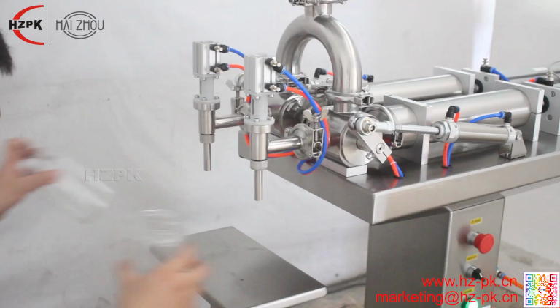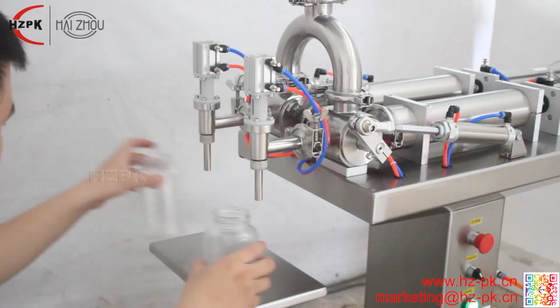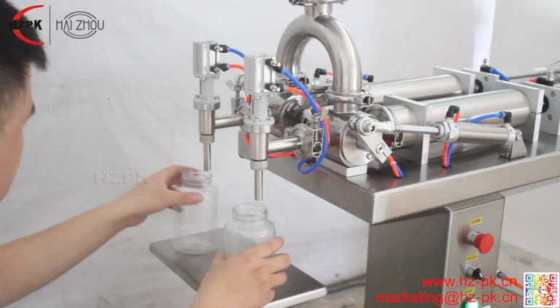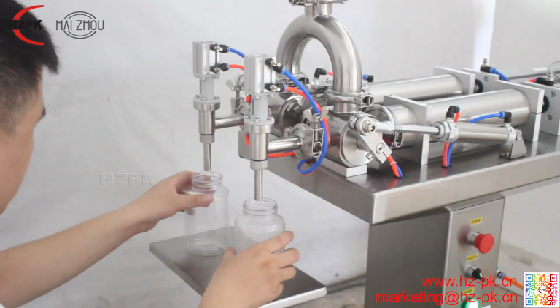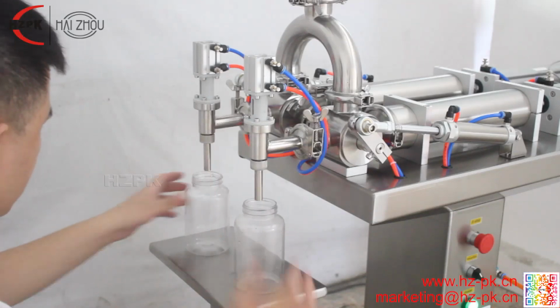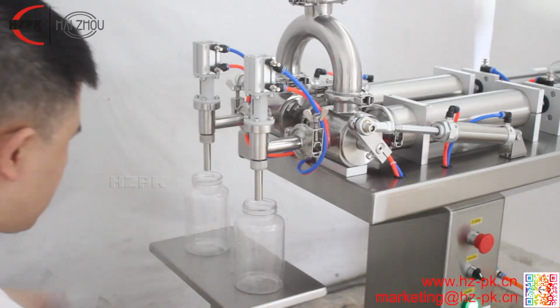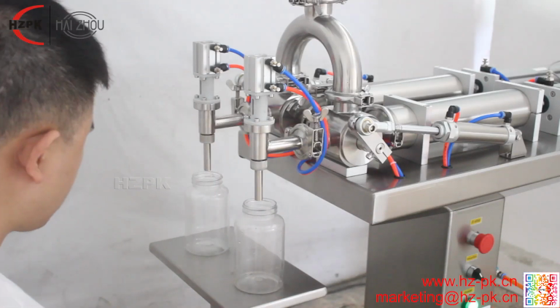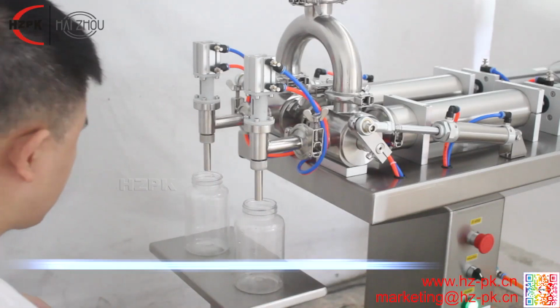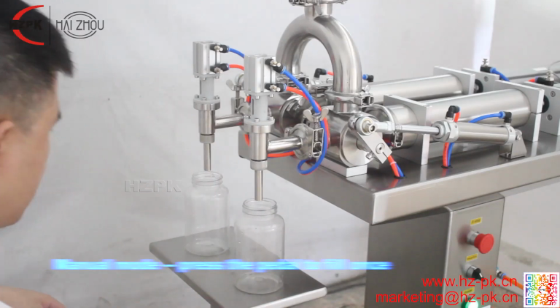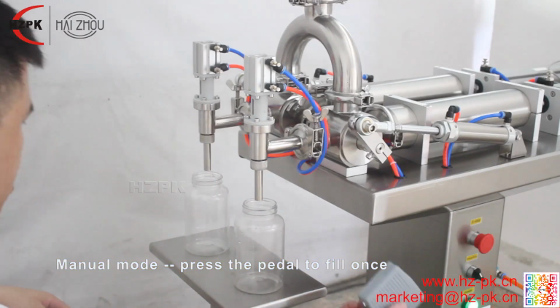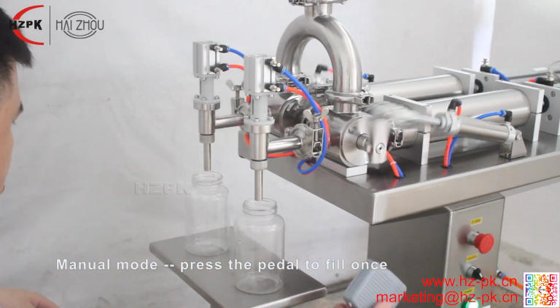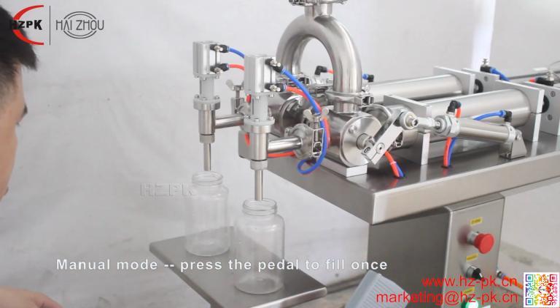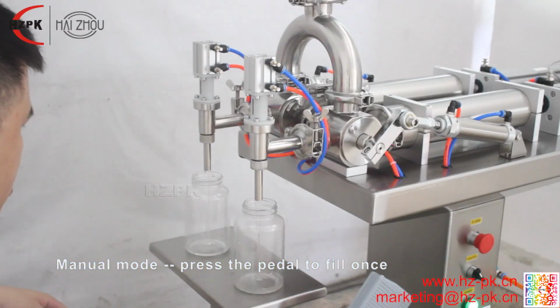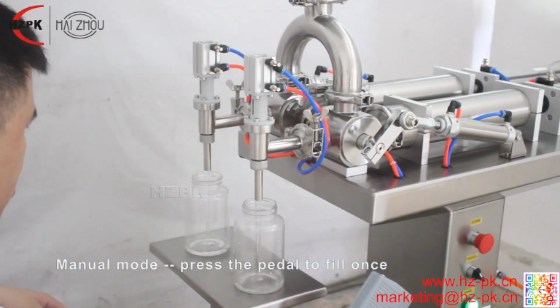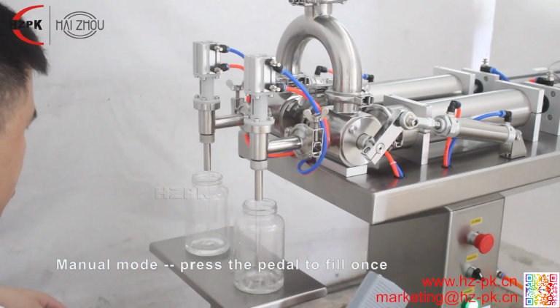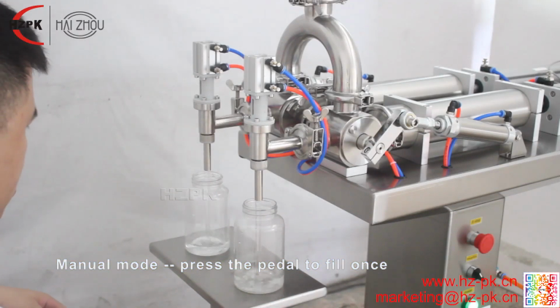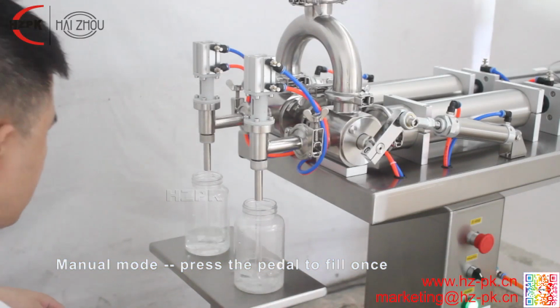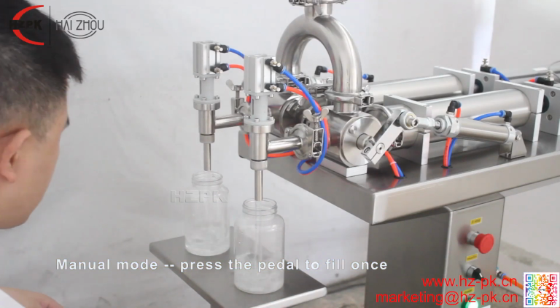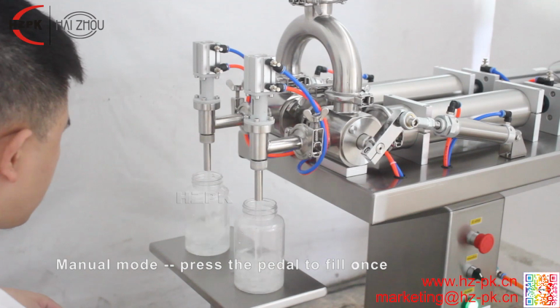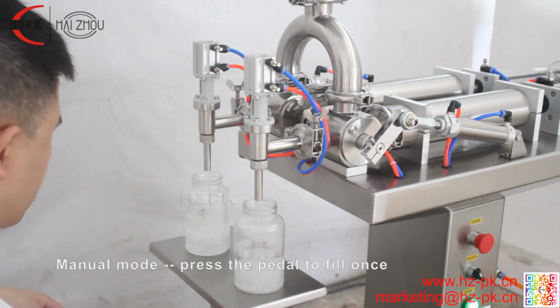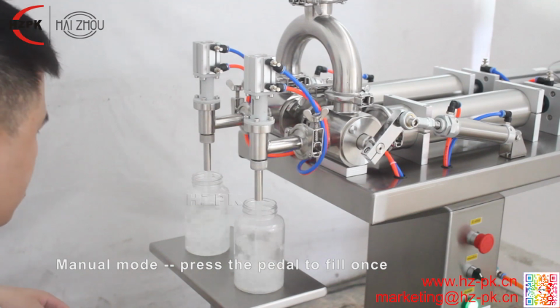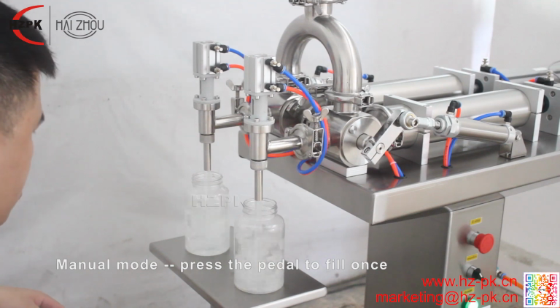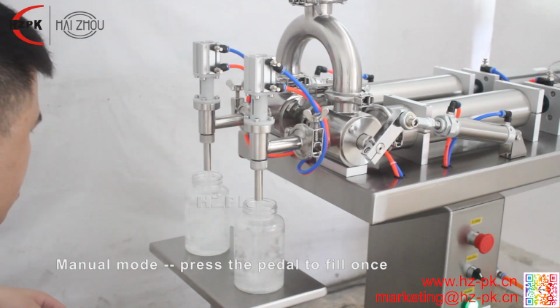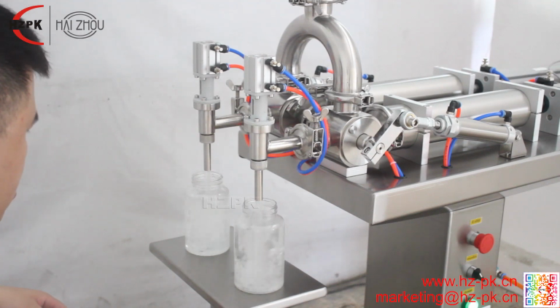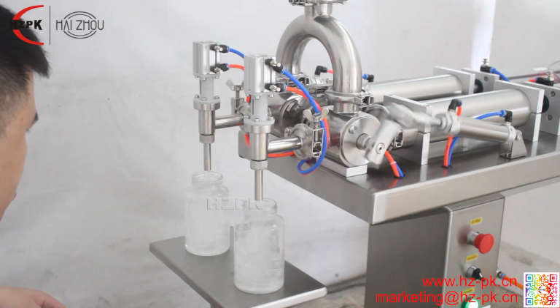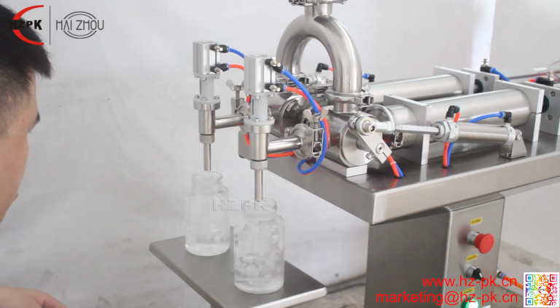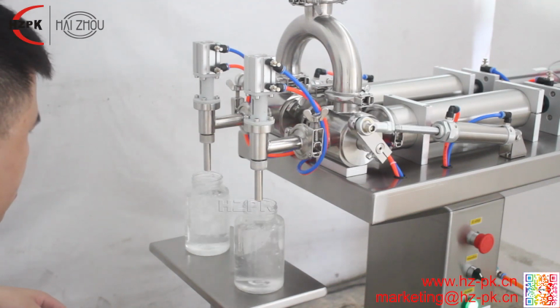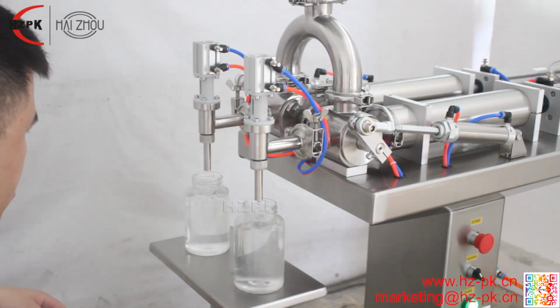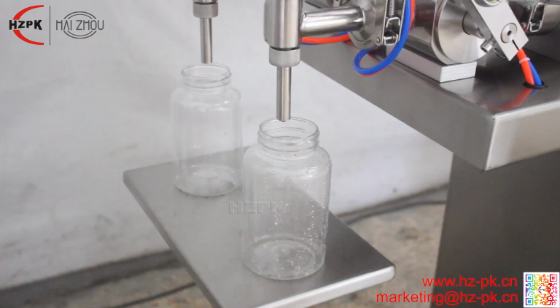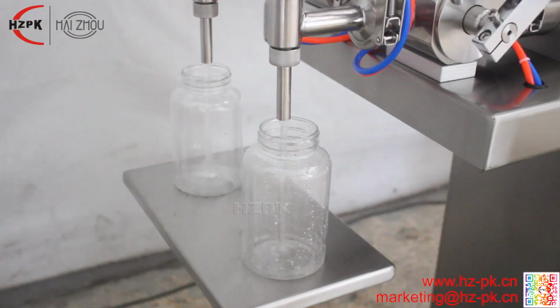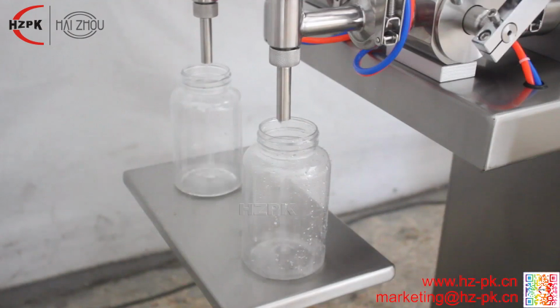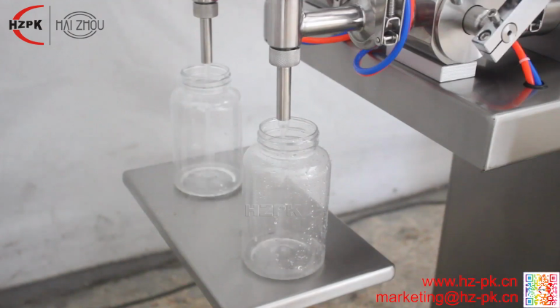The machine requires air and power. Structure is simple and reasonable, easy to operate.